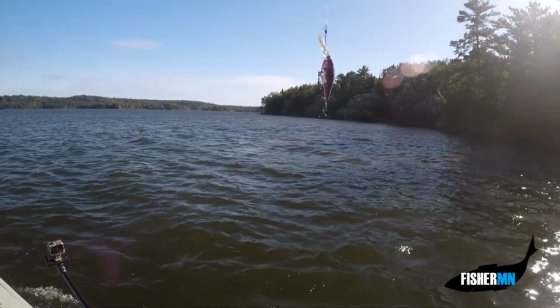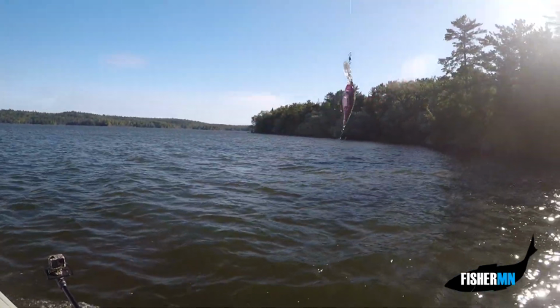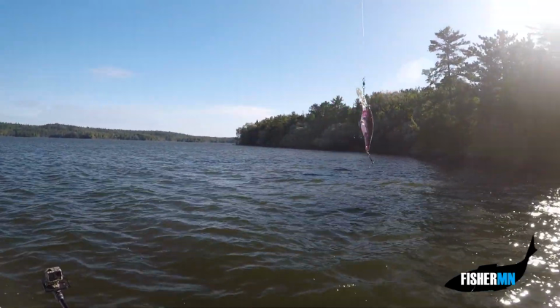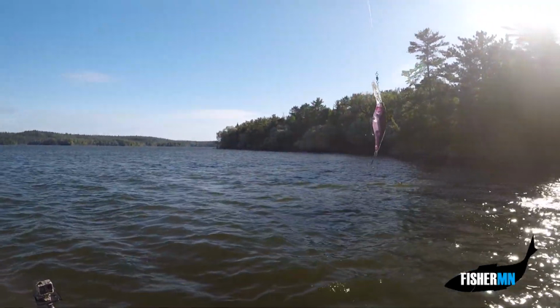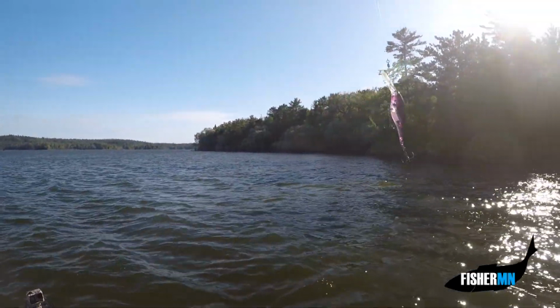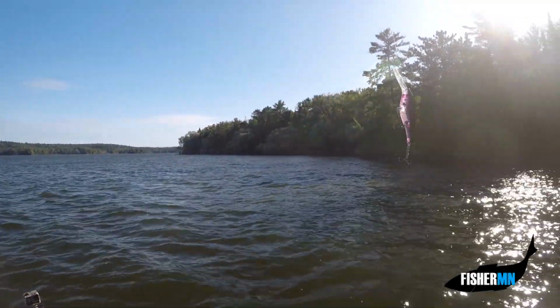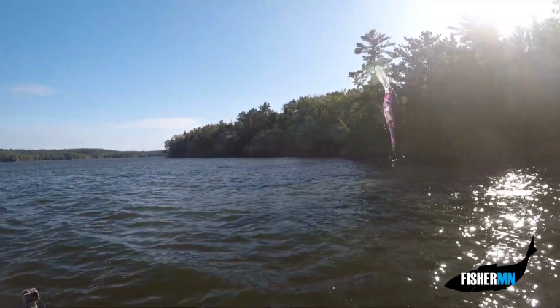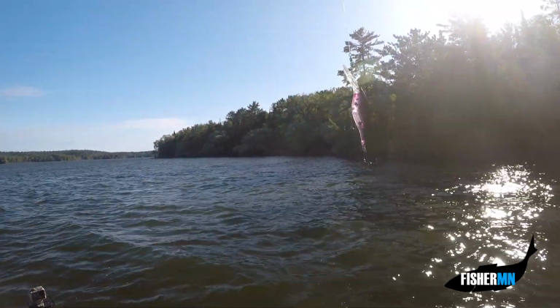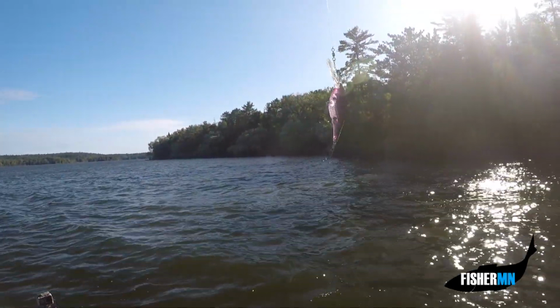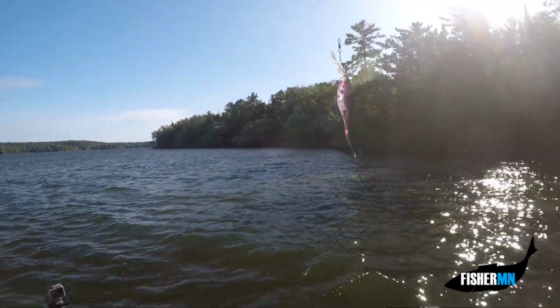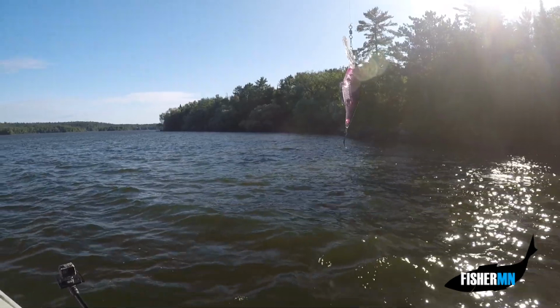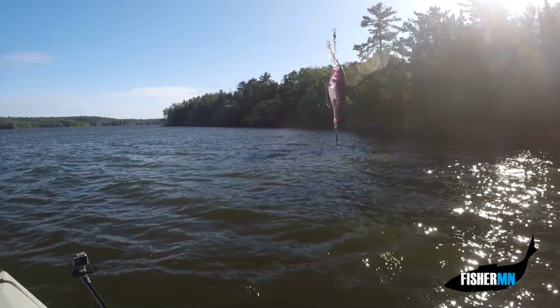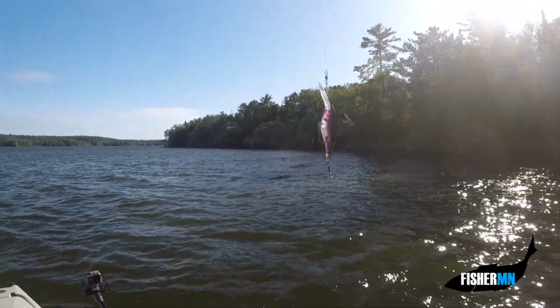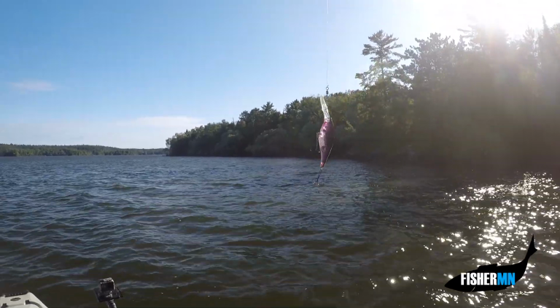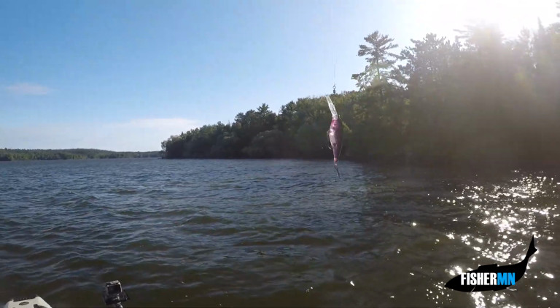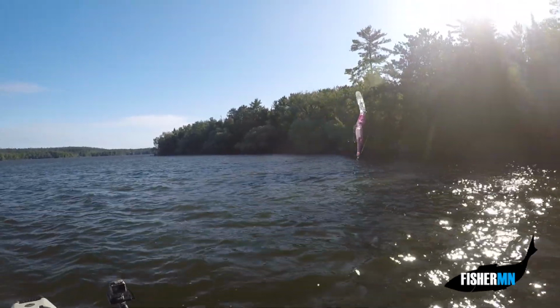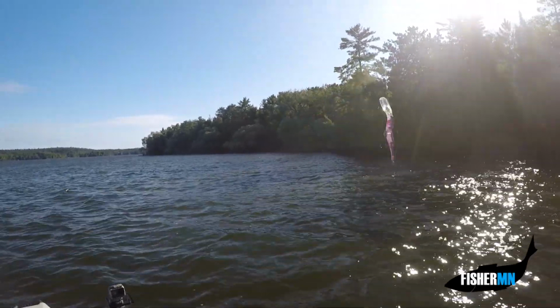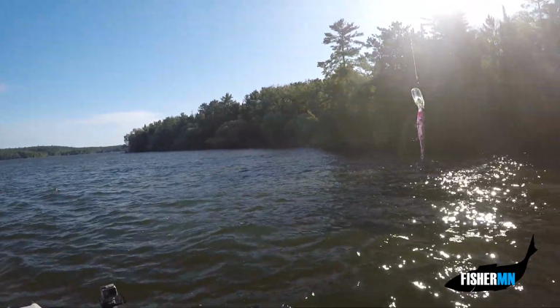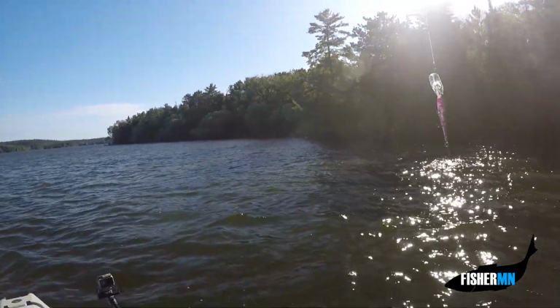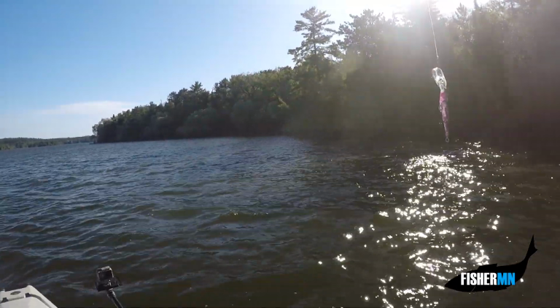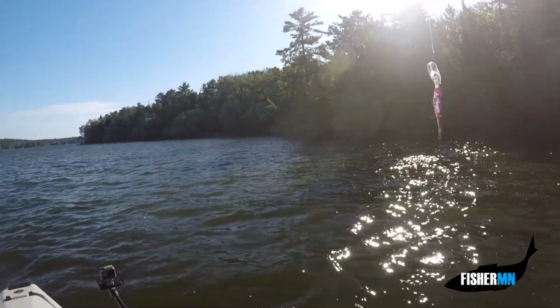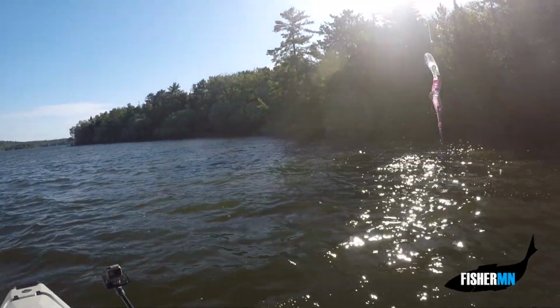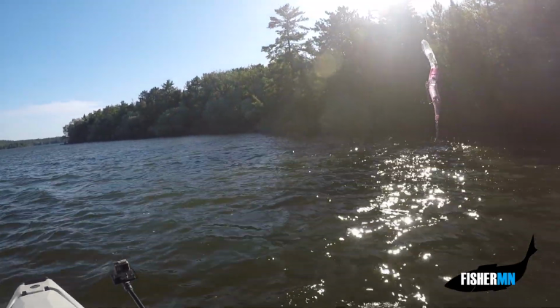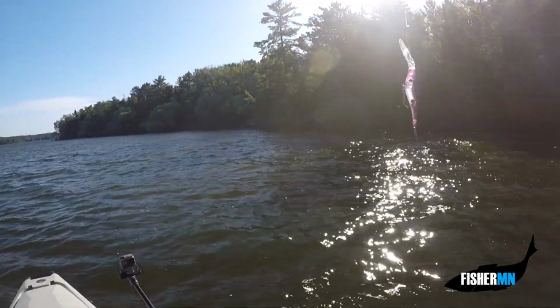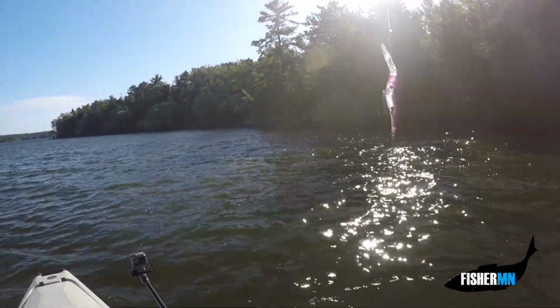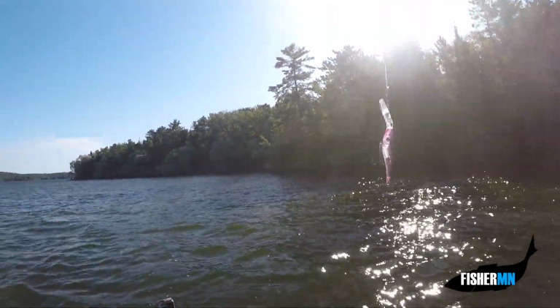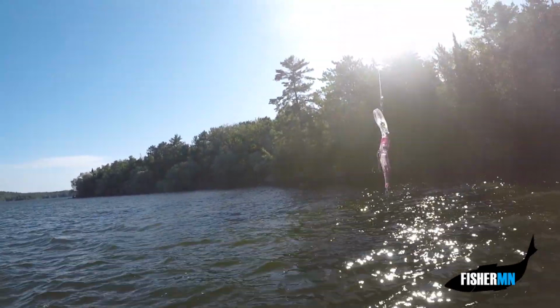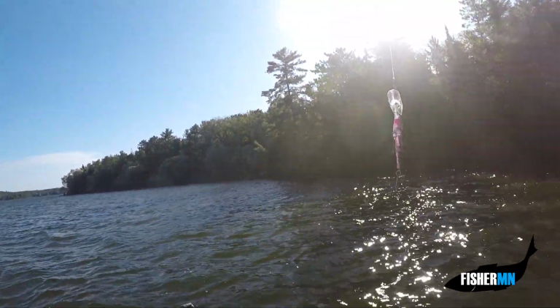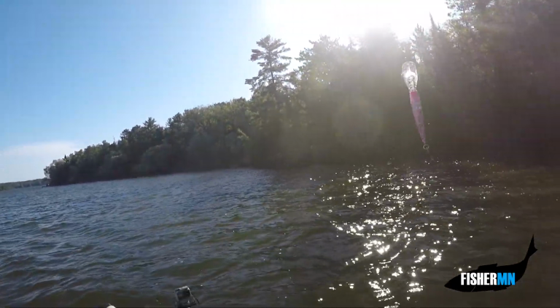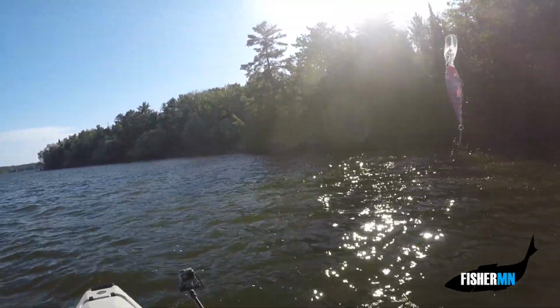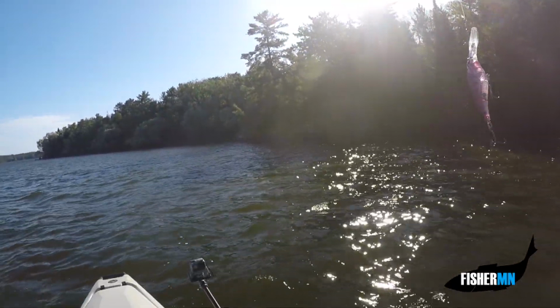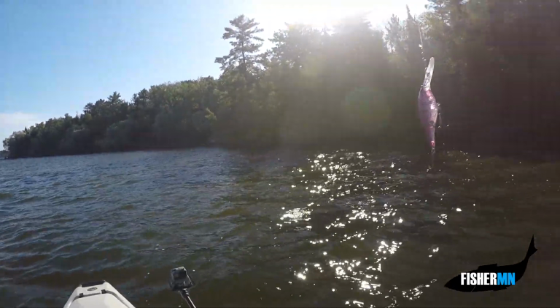DNR Lori's flicker shad — let's see if we can get some more.